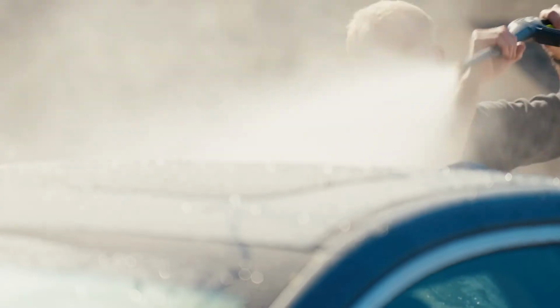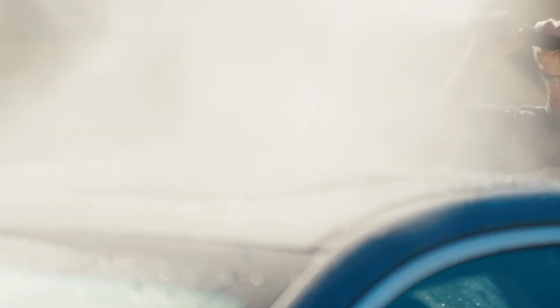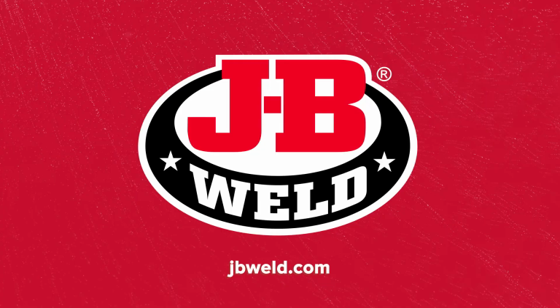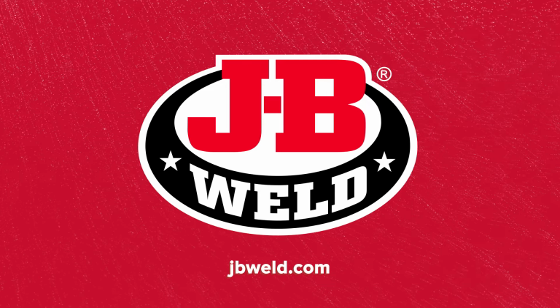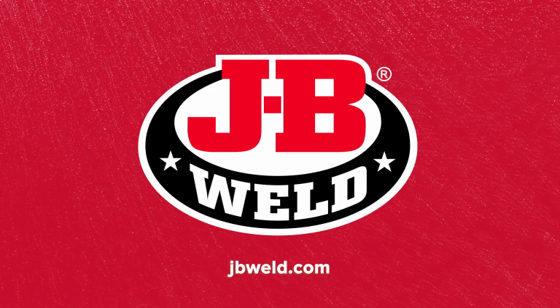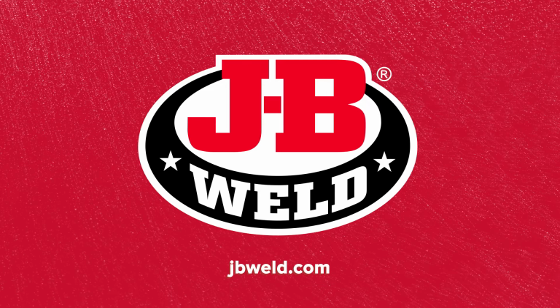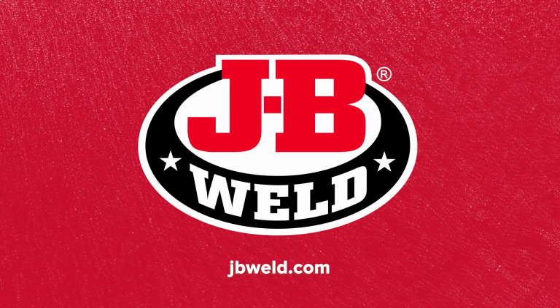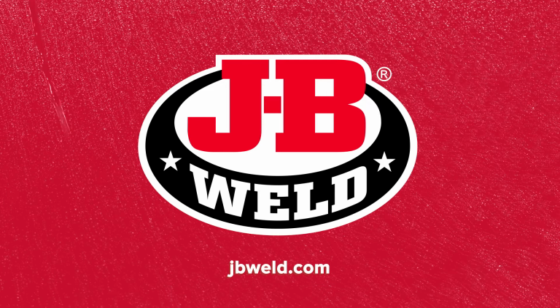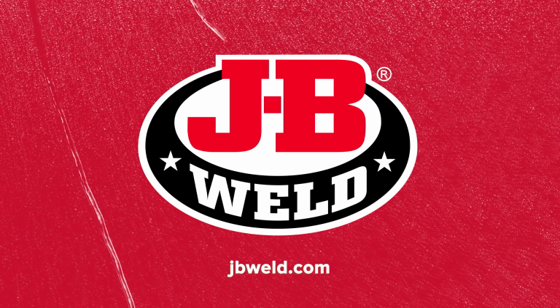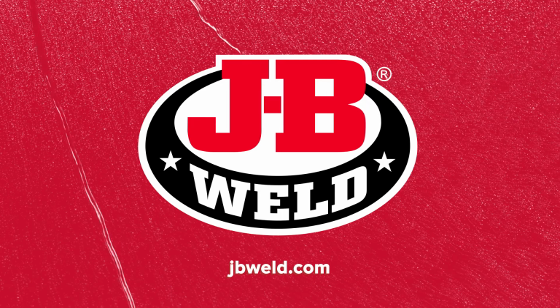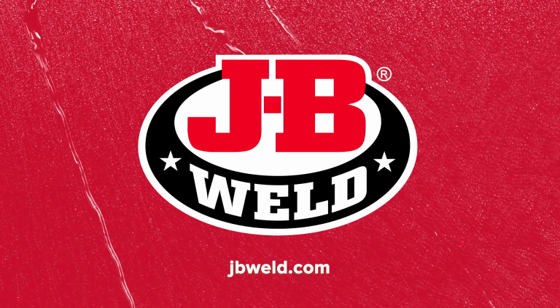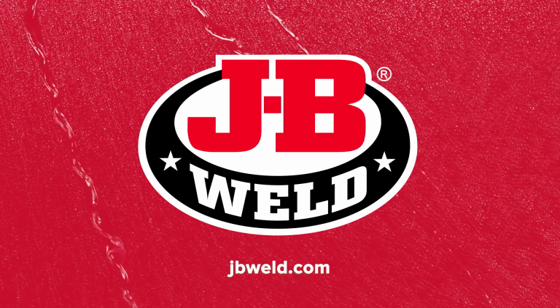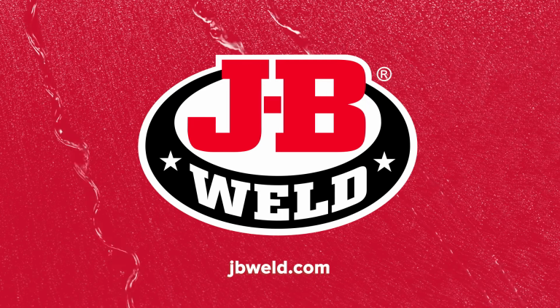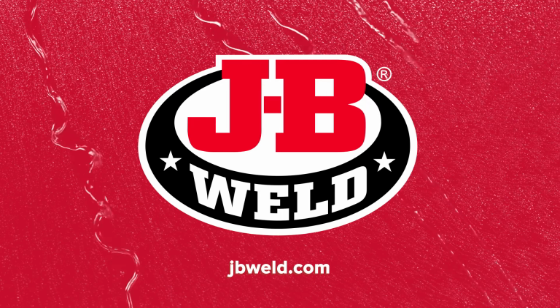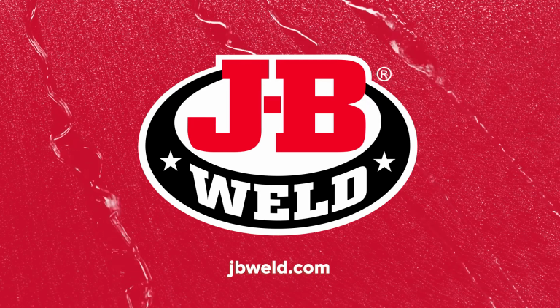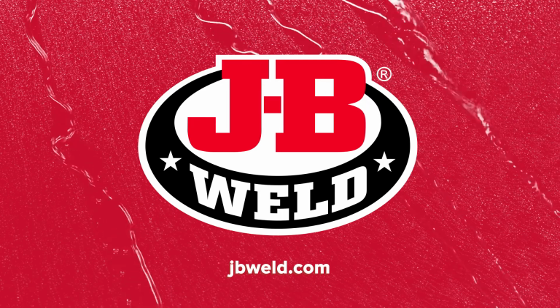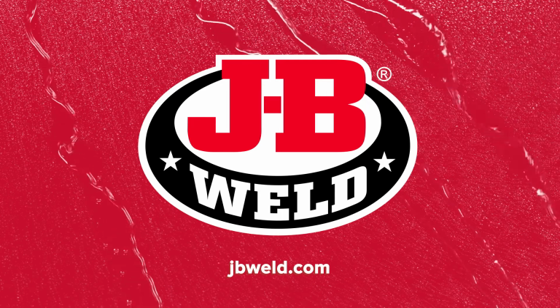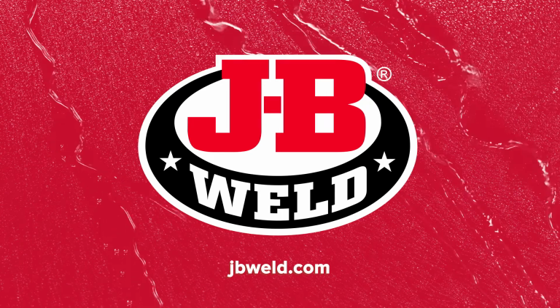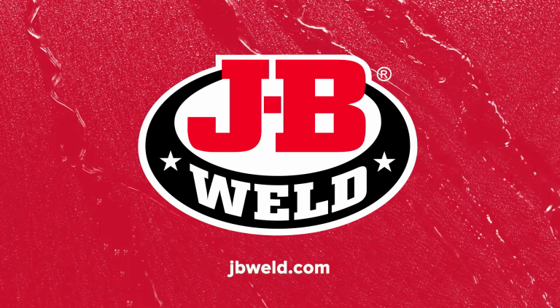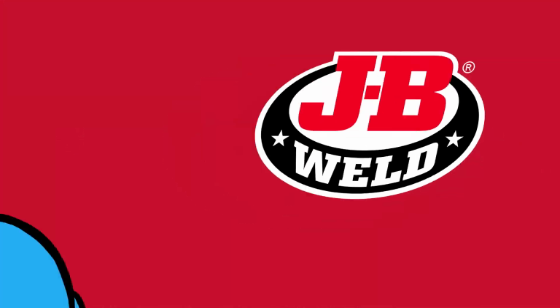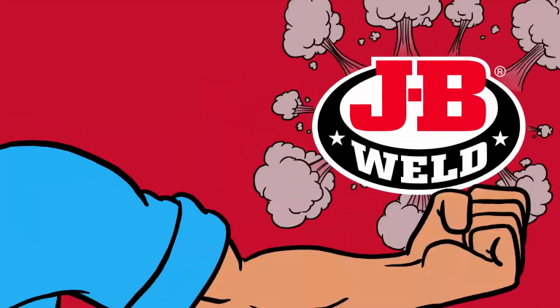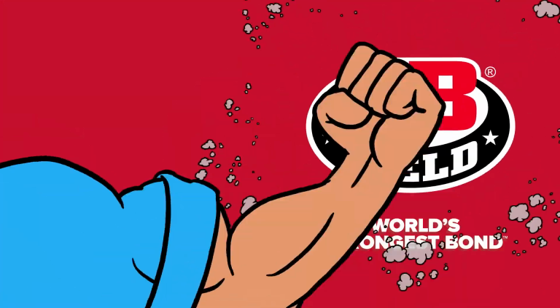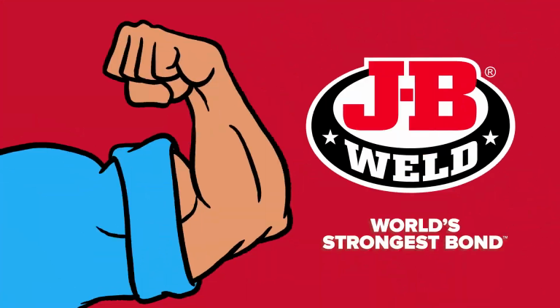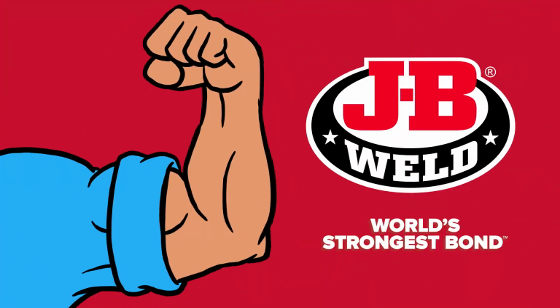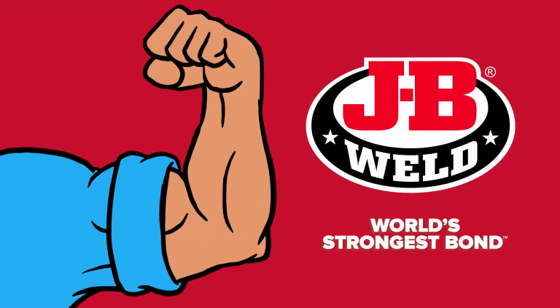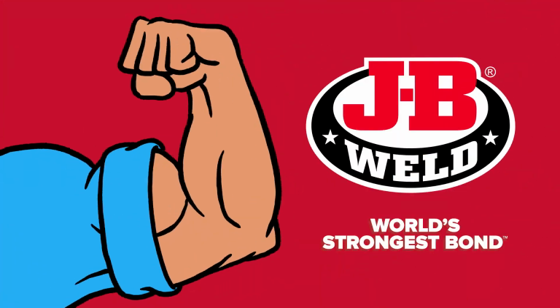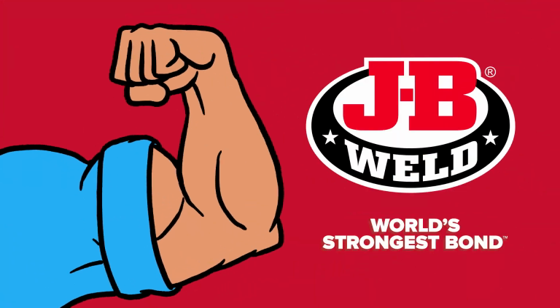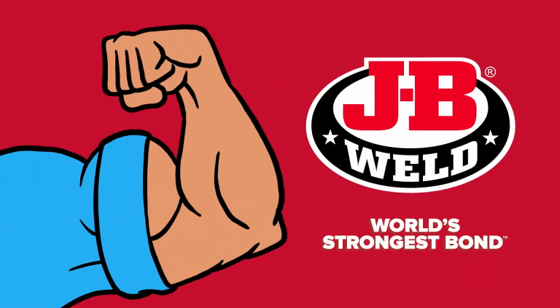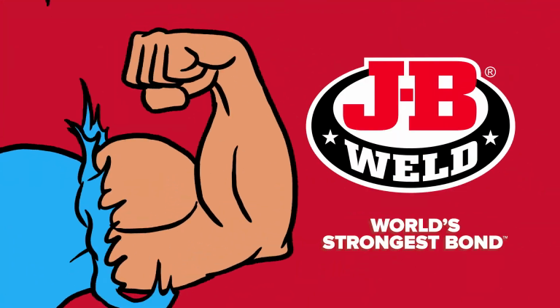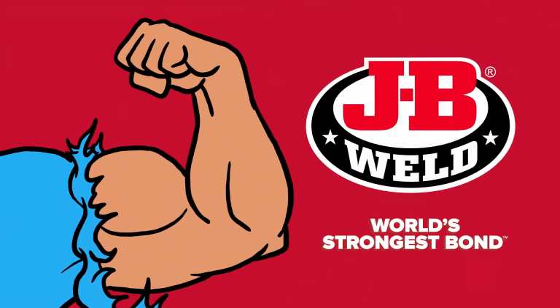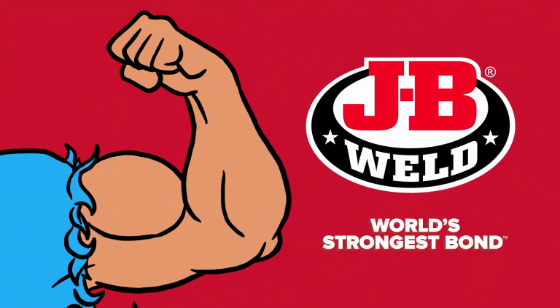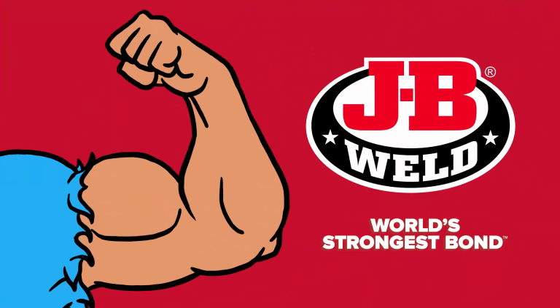Learn more at JBWeld.com. JB Weld — World's Strongest Bond.